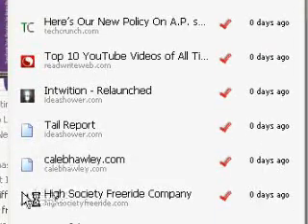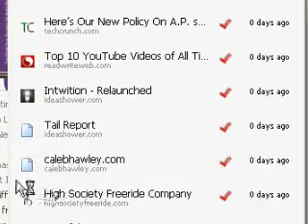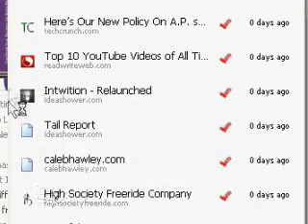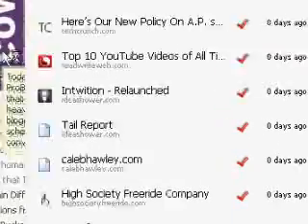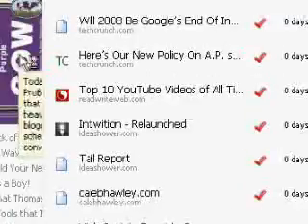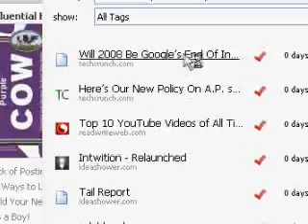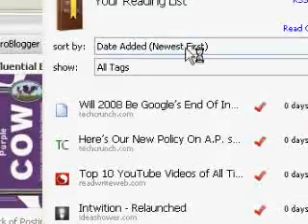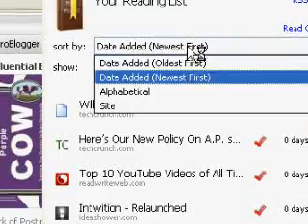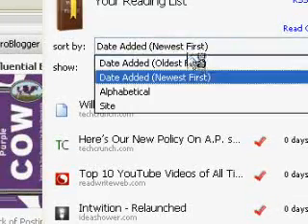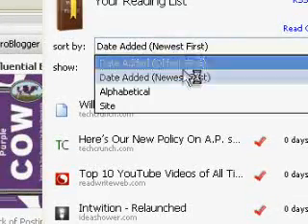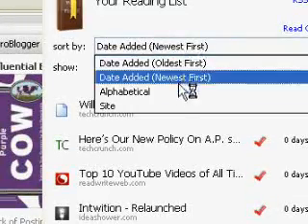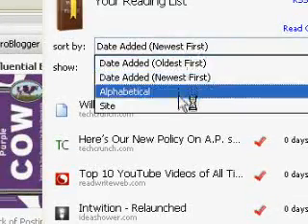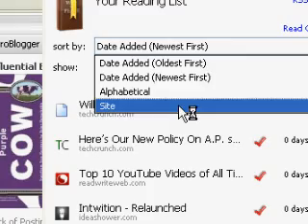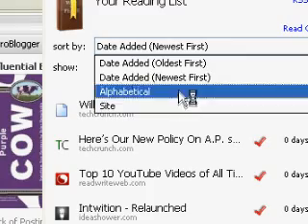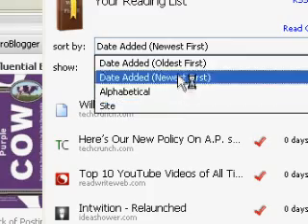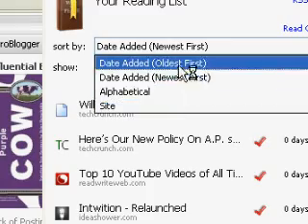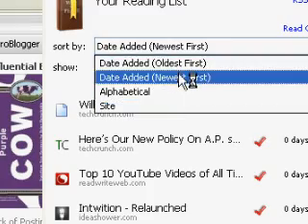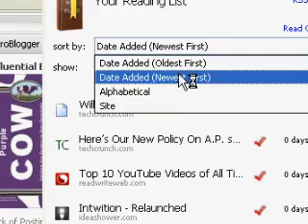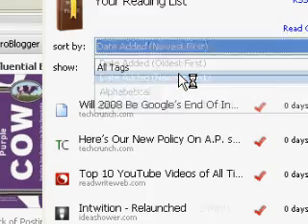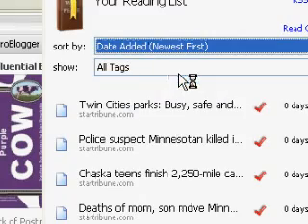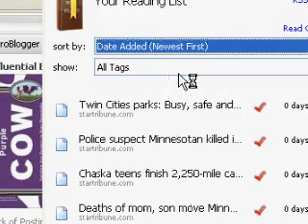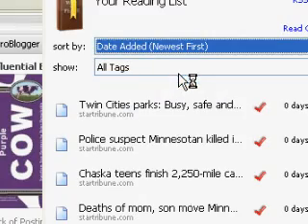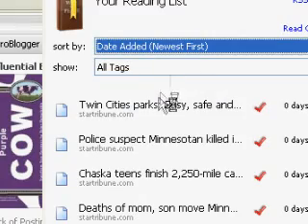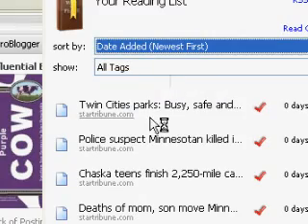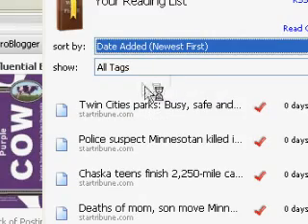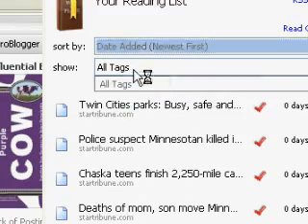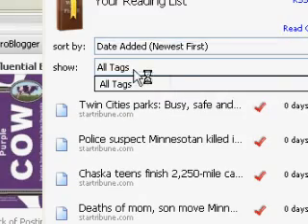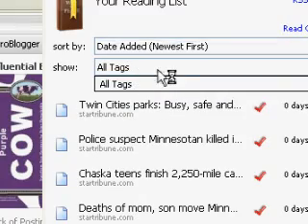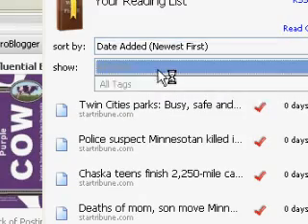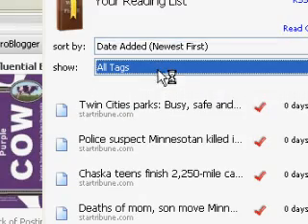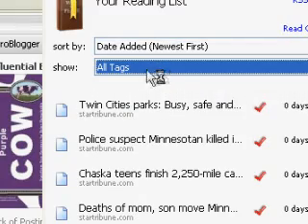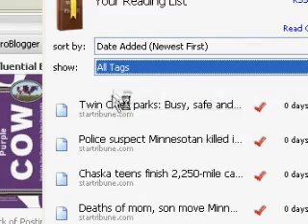I can sort my list by date, site, title, and even tags using the built-in tagging in Firefox 3.